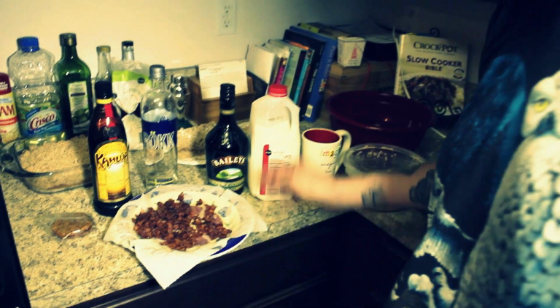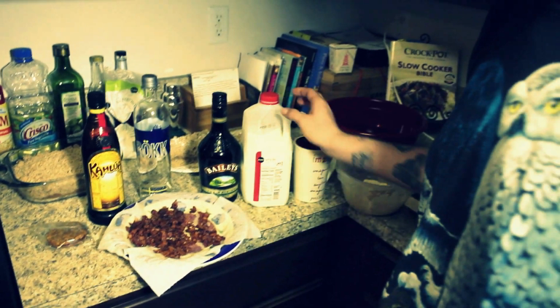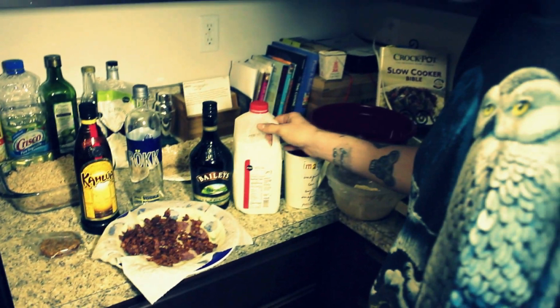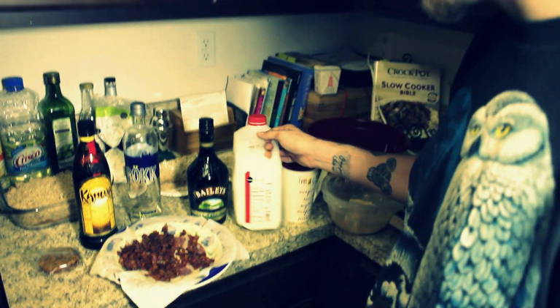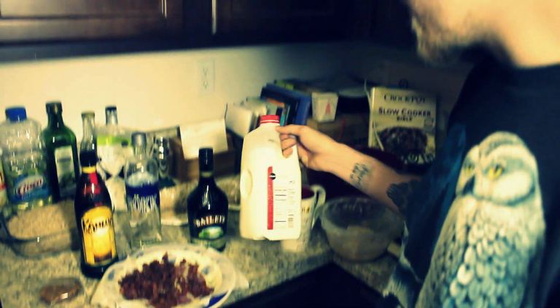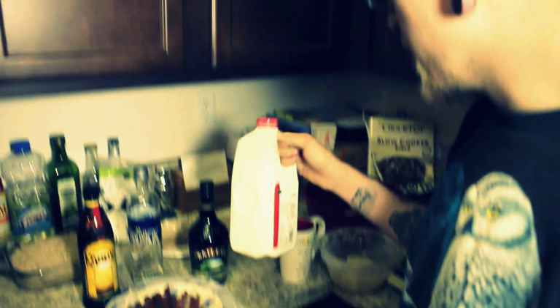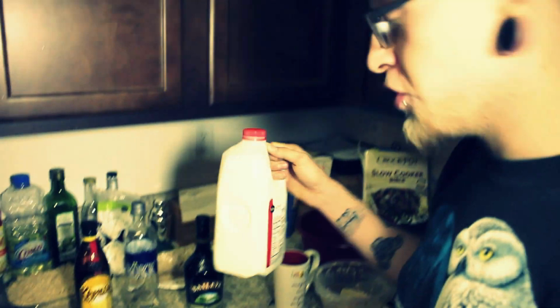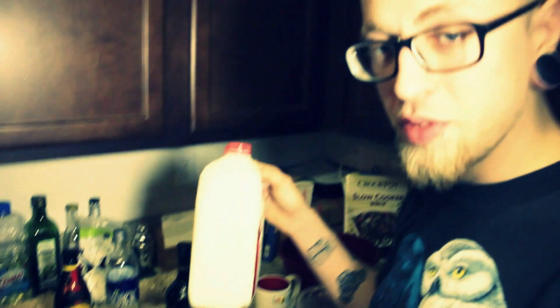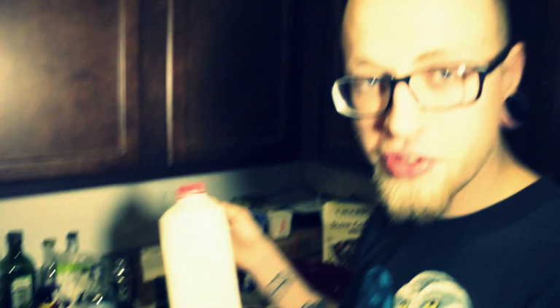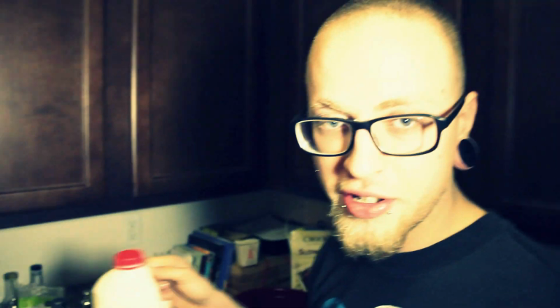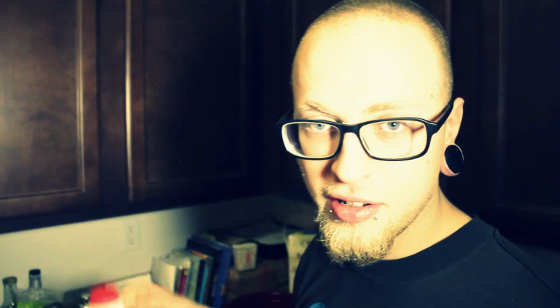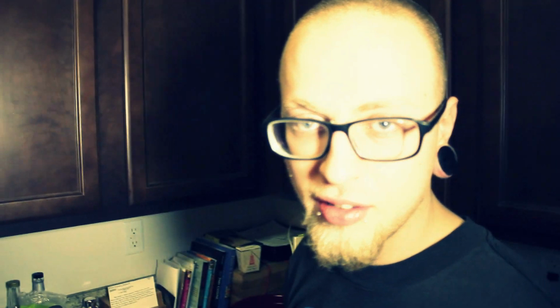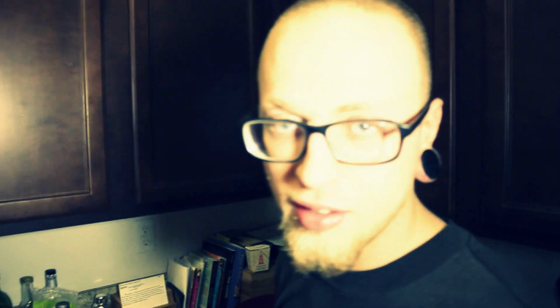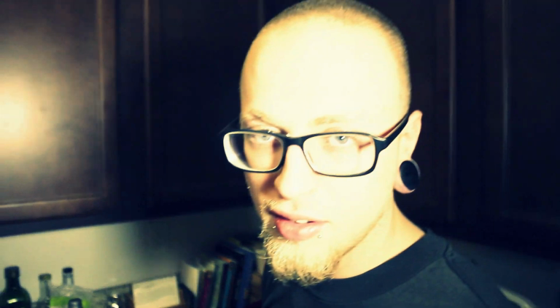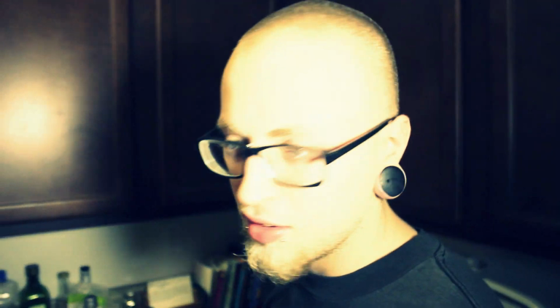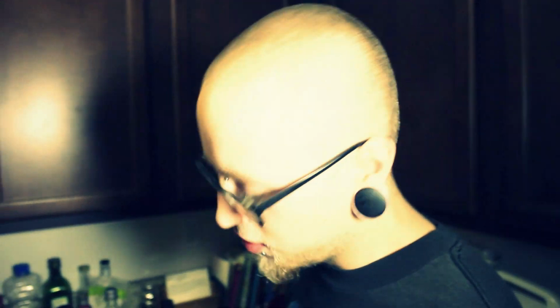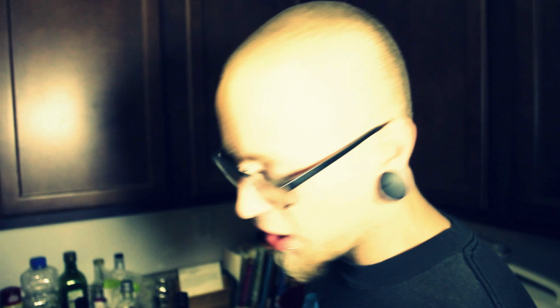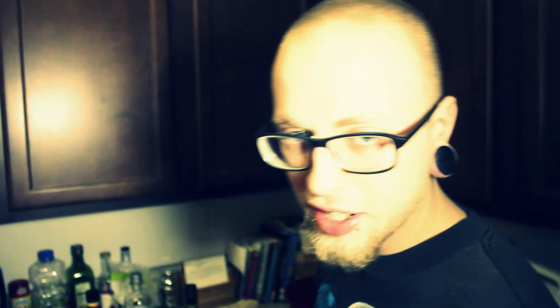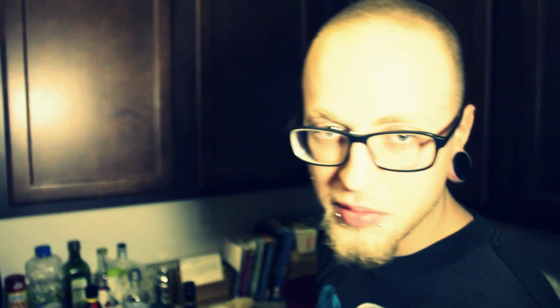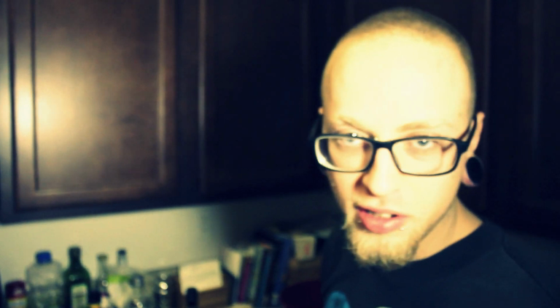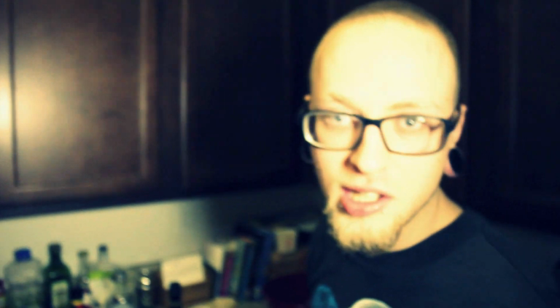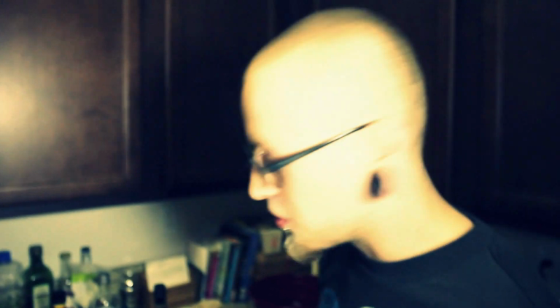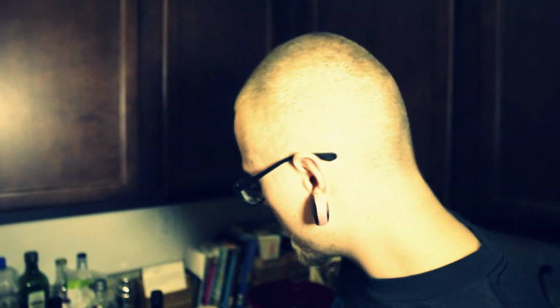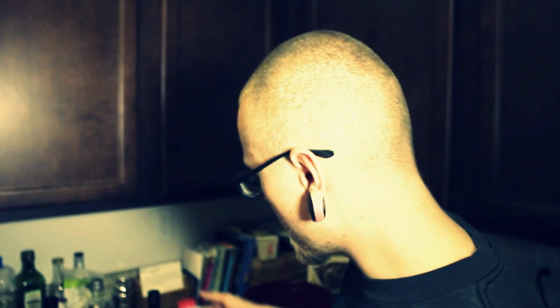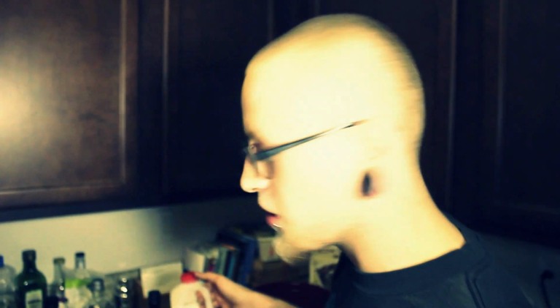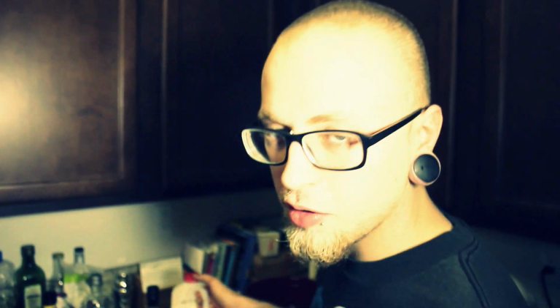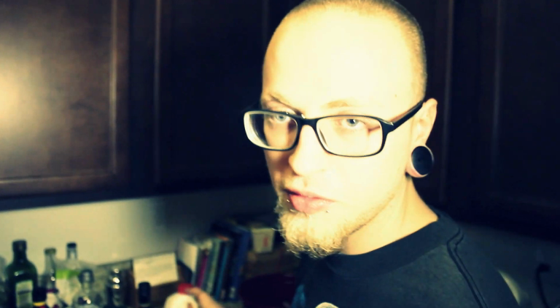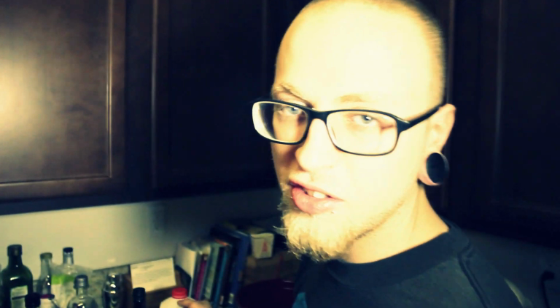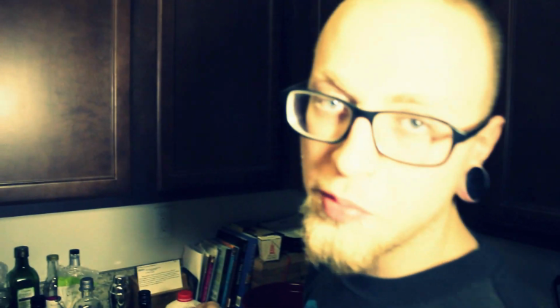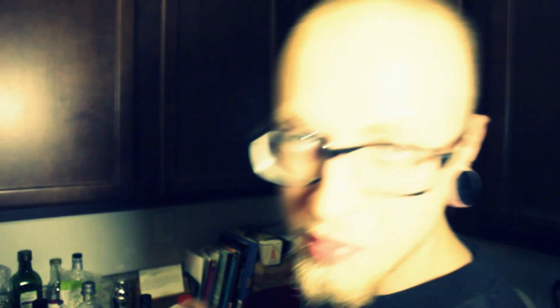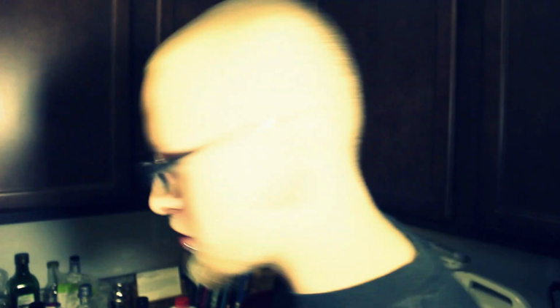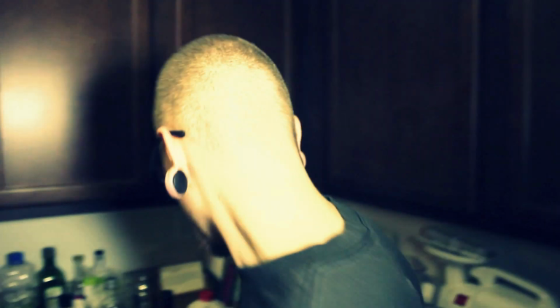I know what you're thinking — are you a milk drinker? You know, I like milk a little bit. I'm not some stupid milk drinker.